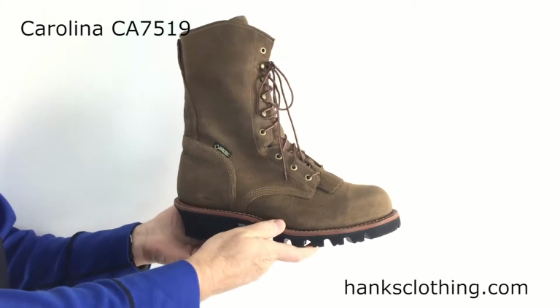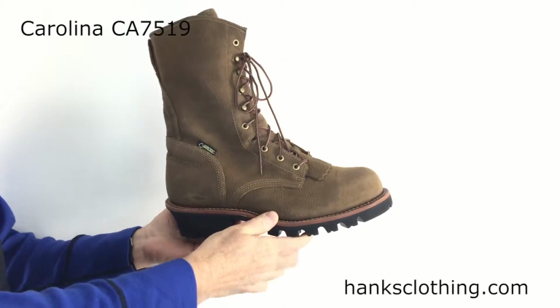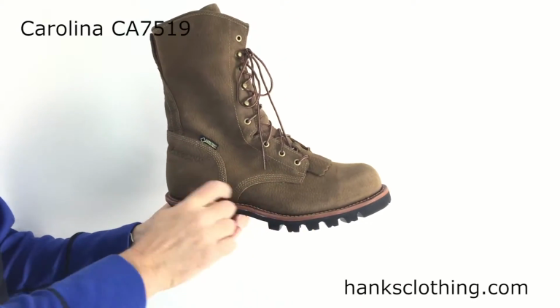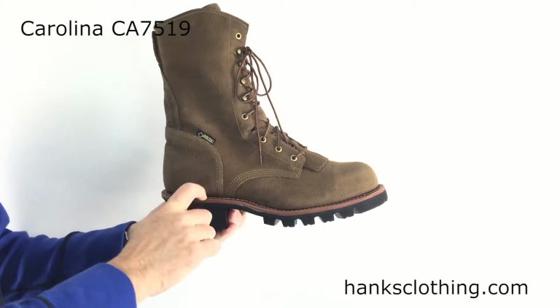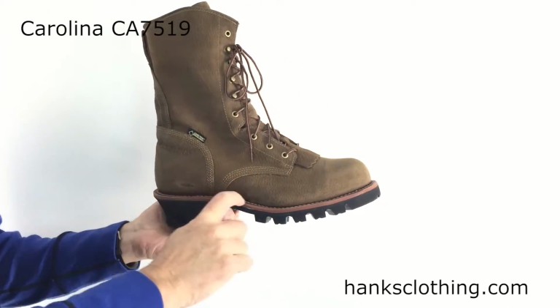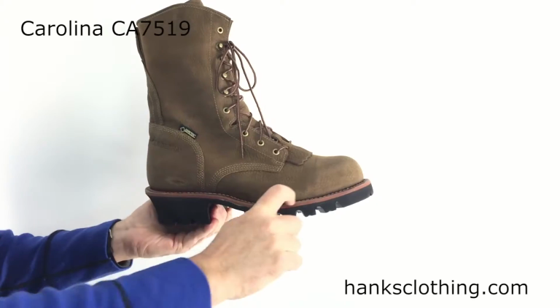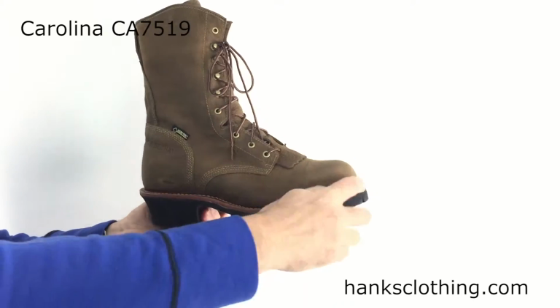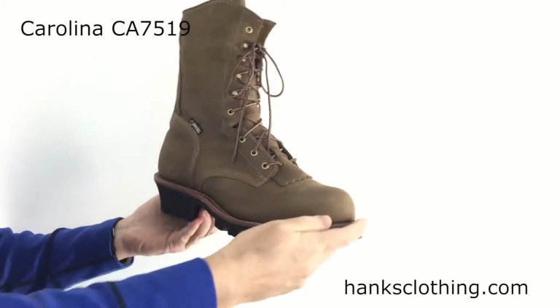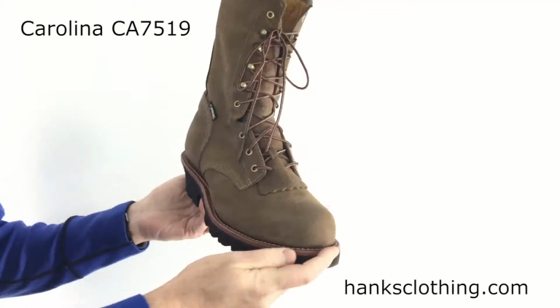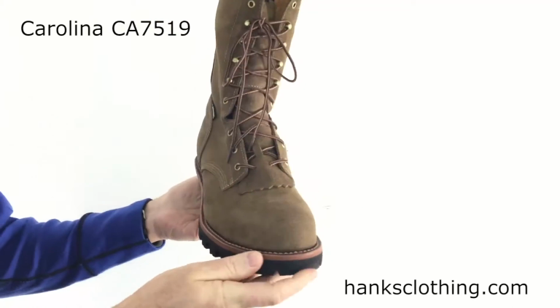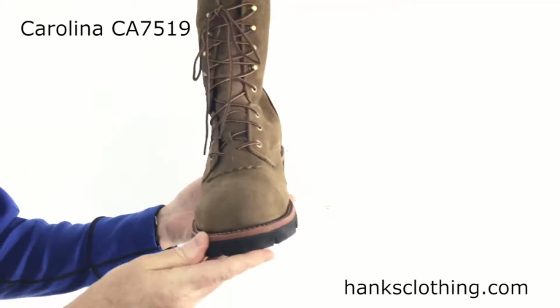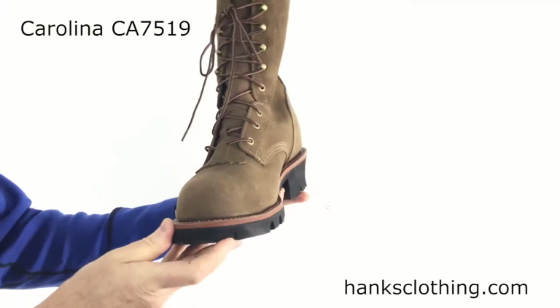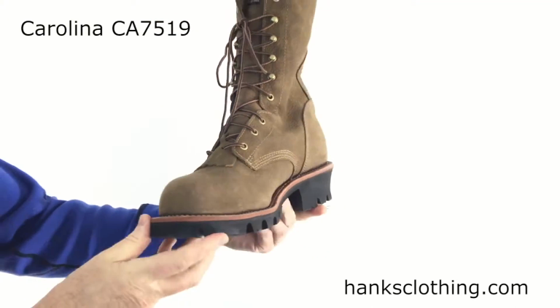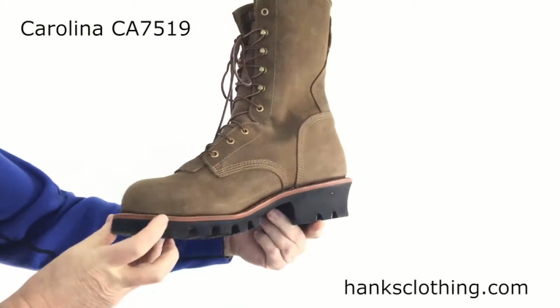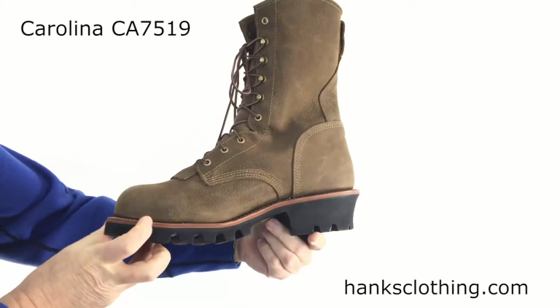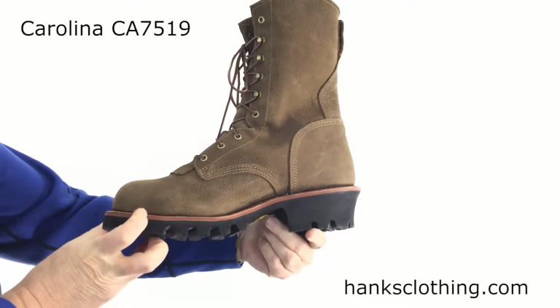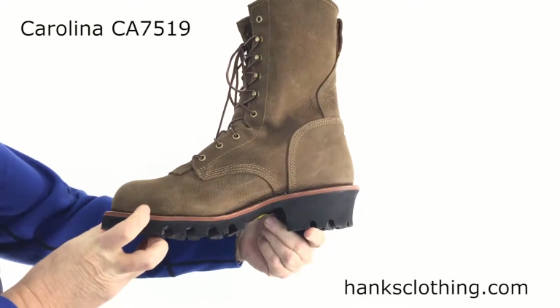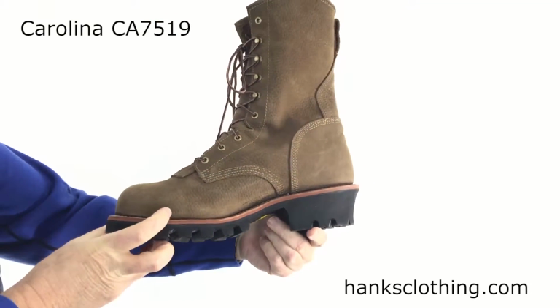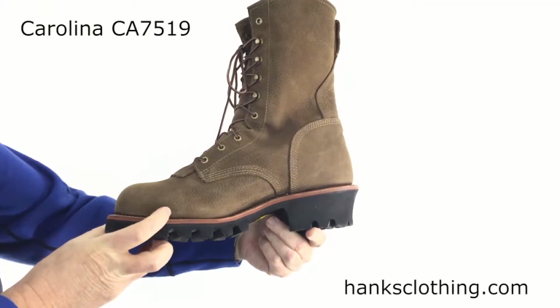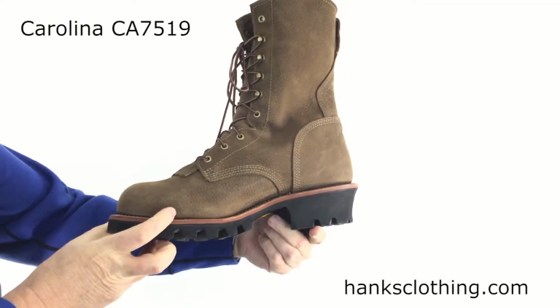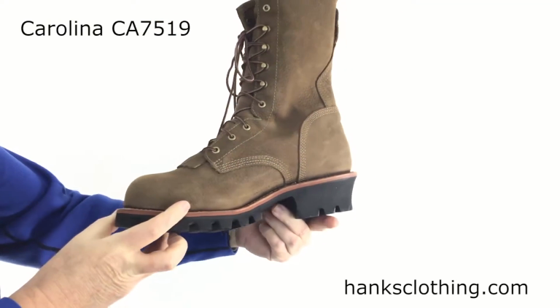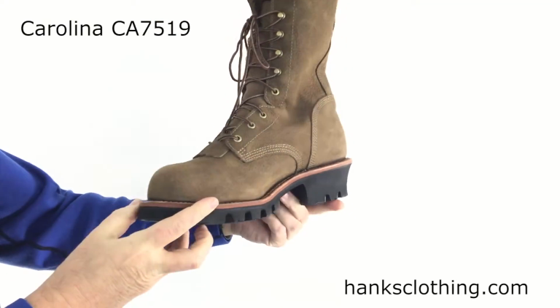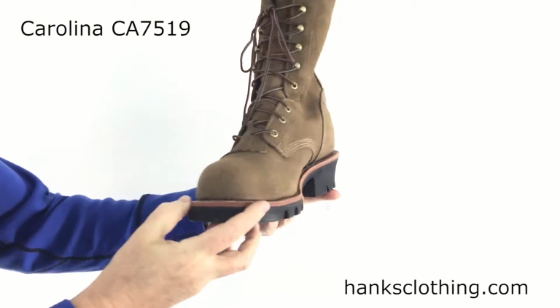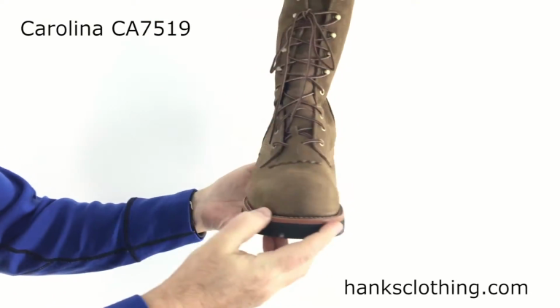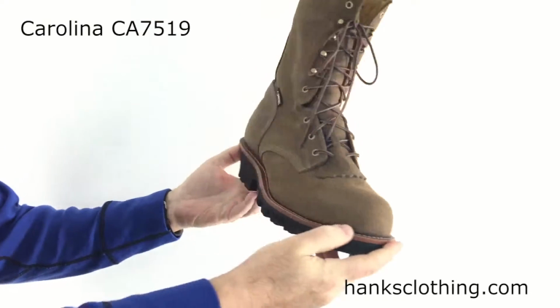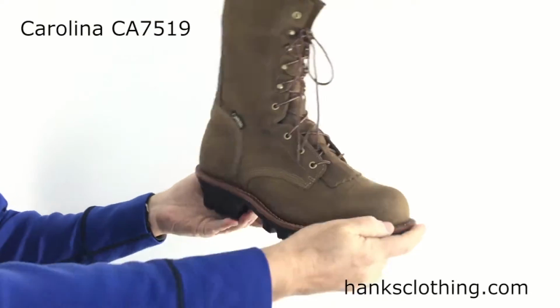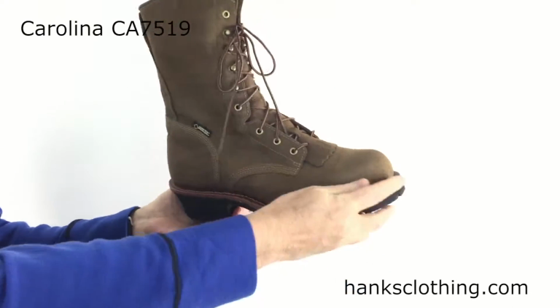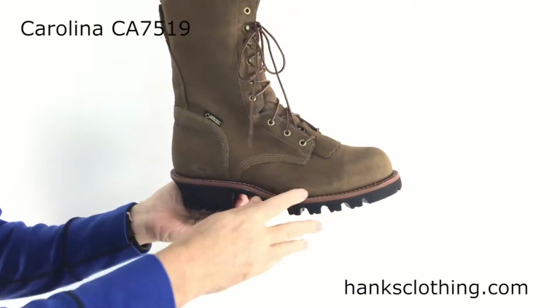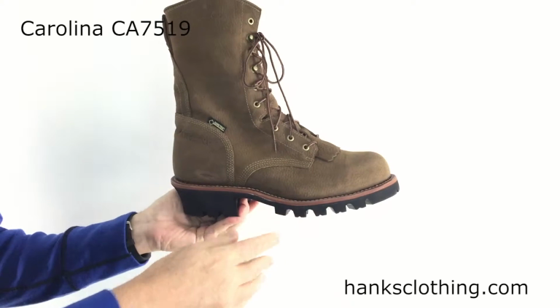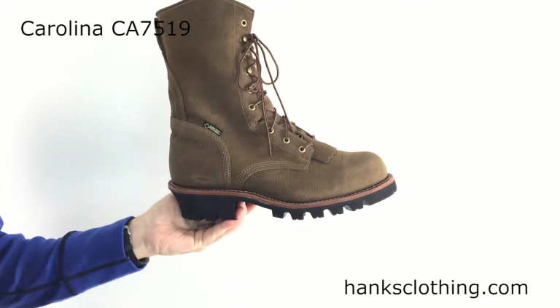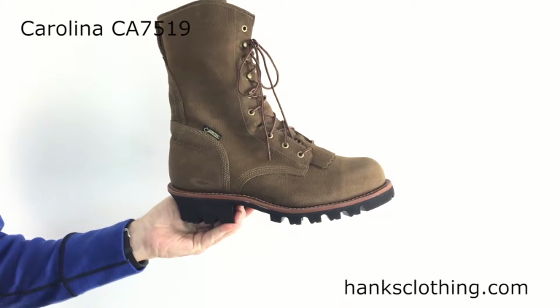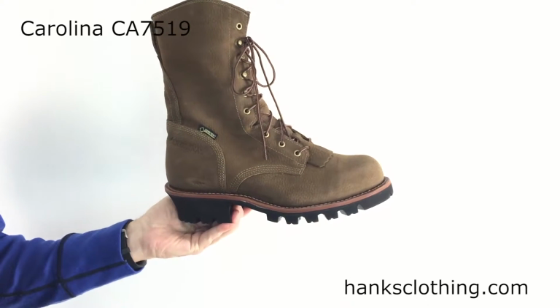This uses a 100% leather welt construction. This boot has a leather welt and it's sewn on all the way around — that sole isn't coming off.